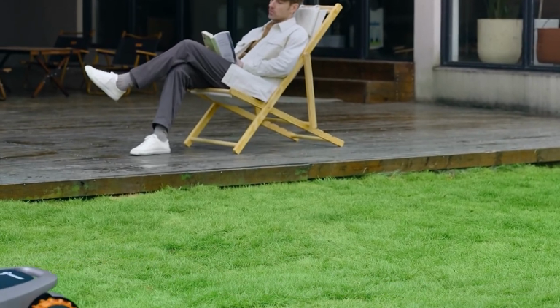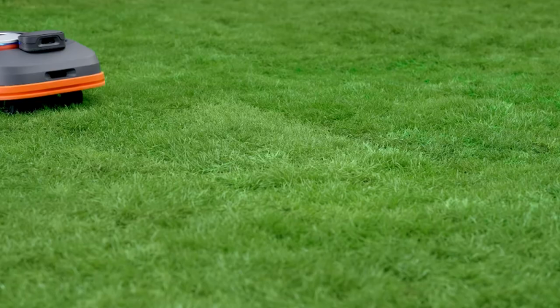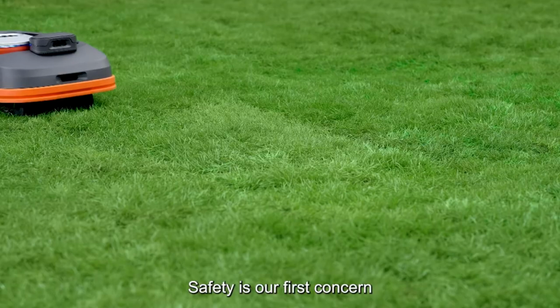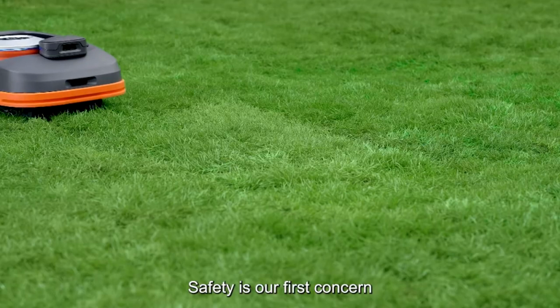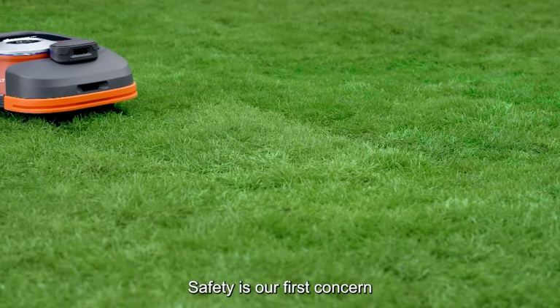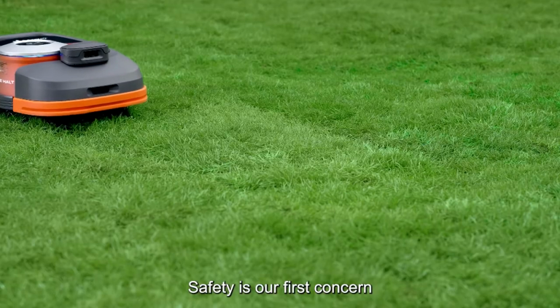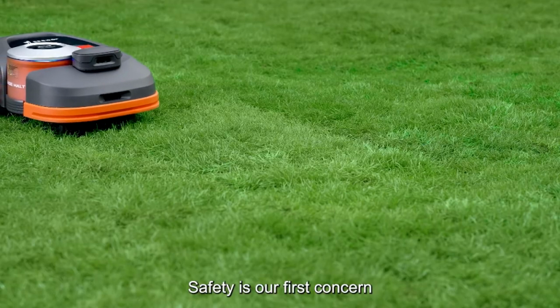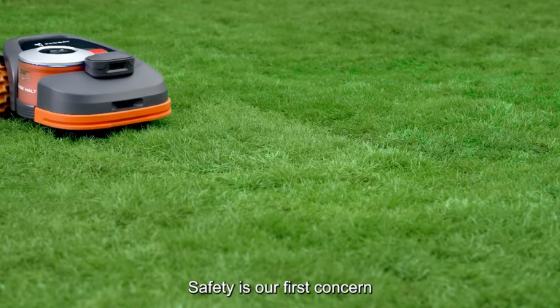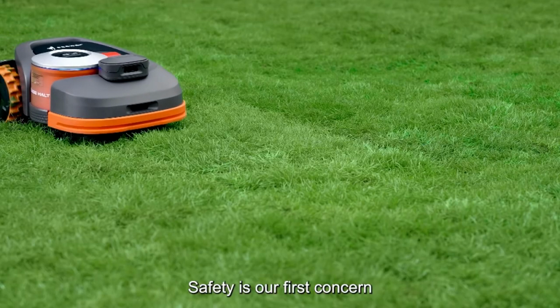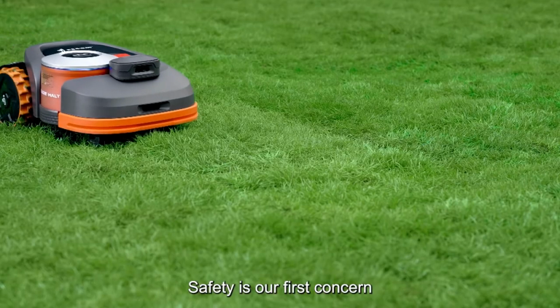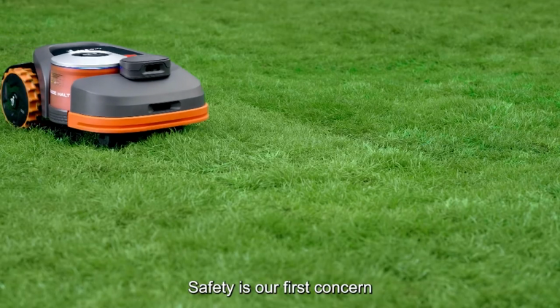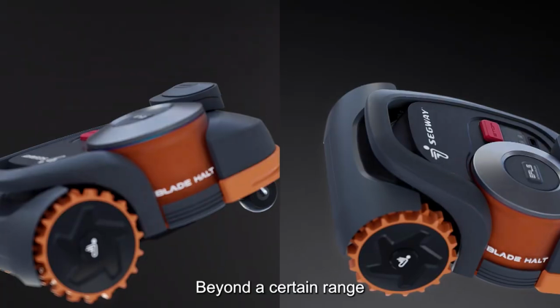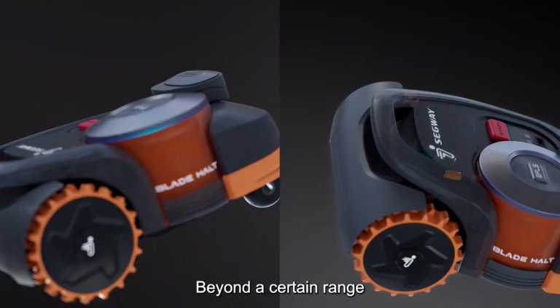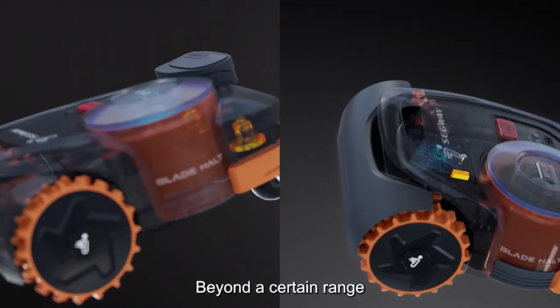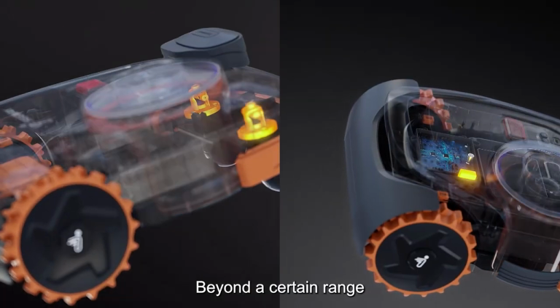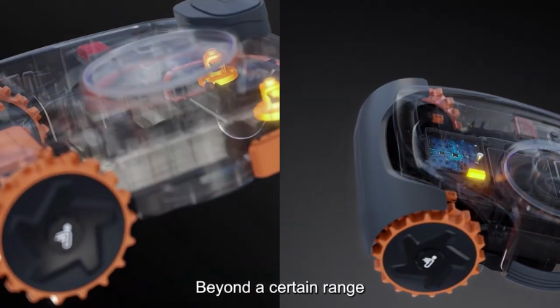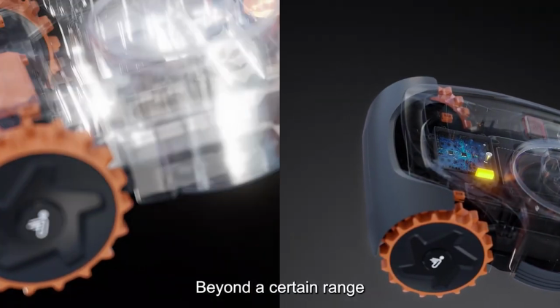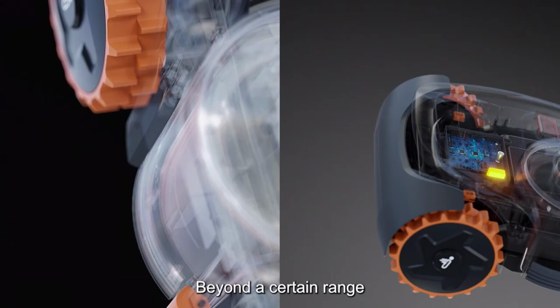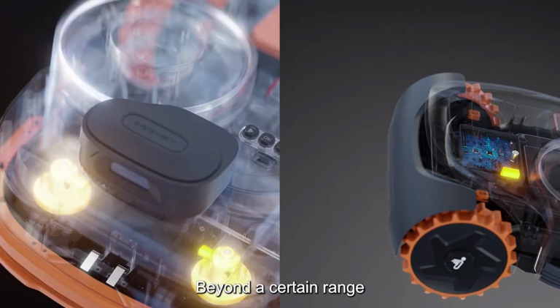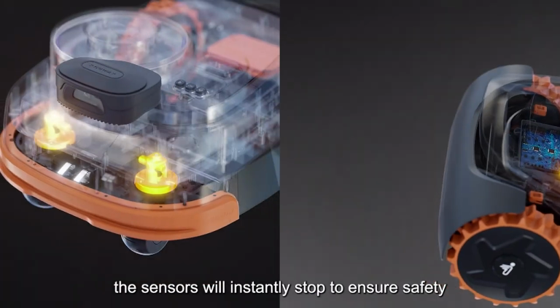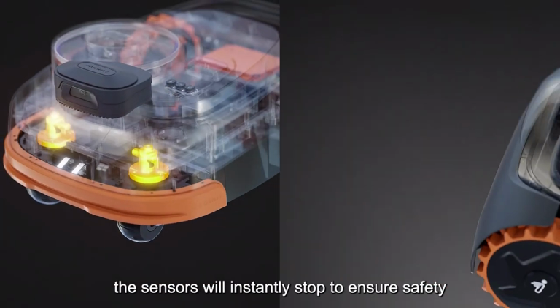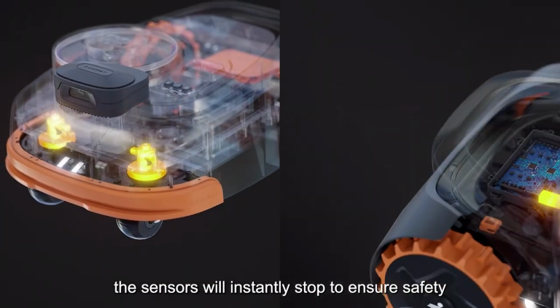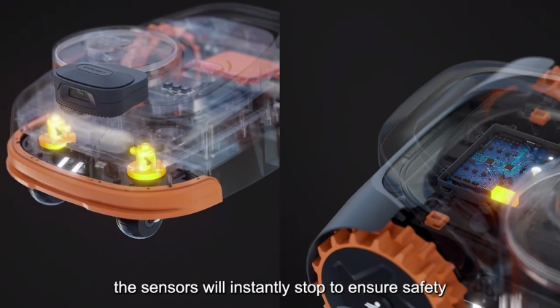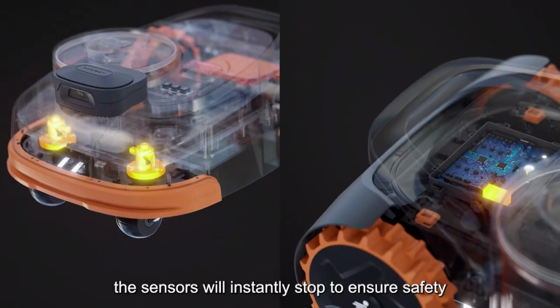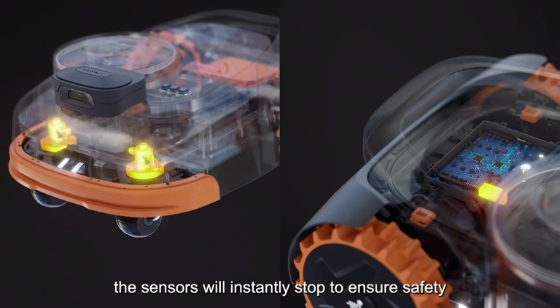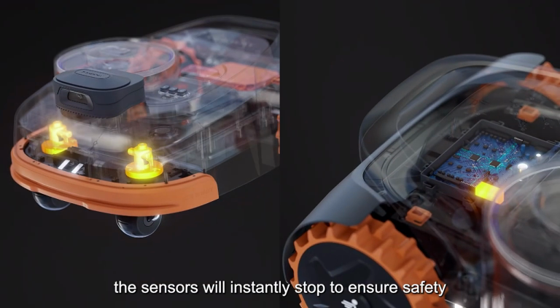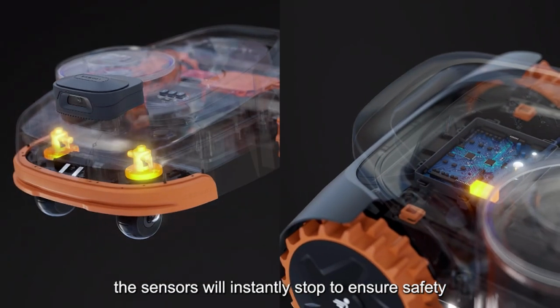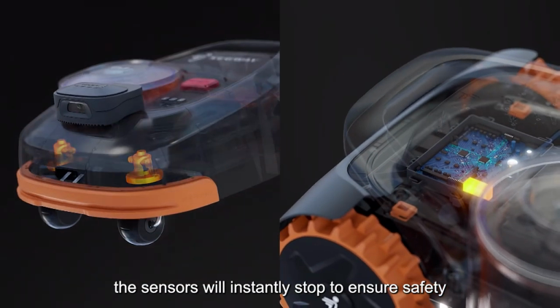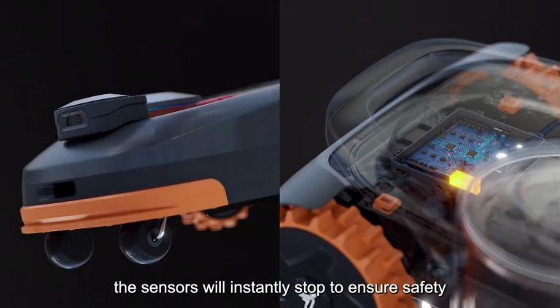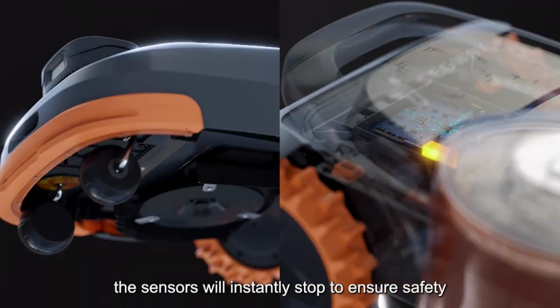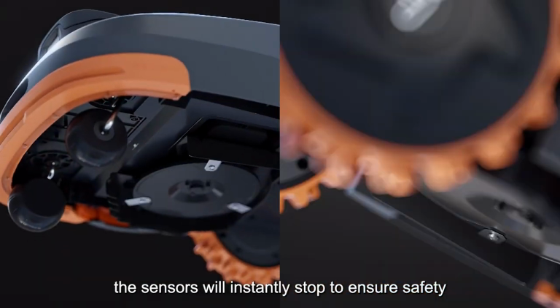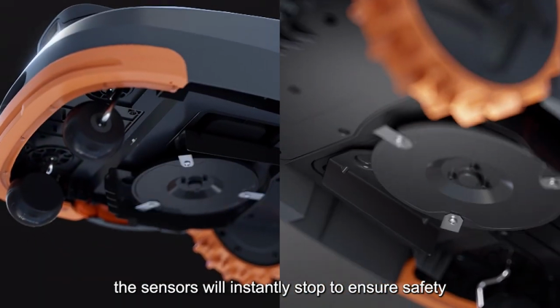Safety is our first concern. Beyond a certain range, the sensors will instantly stop to ensure safety.